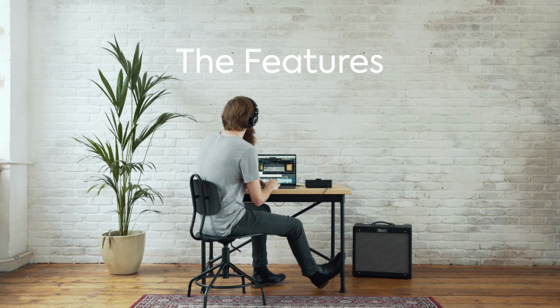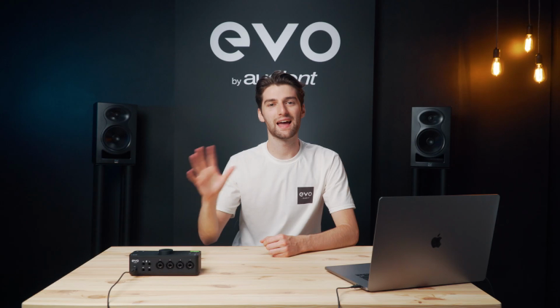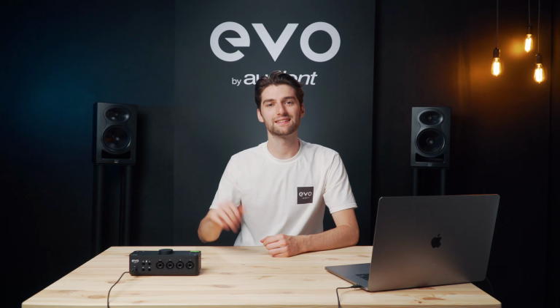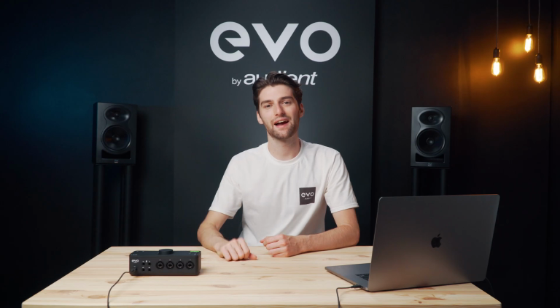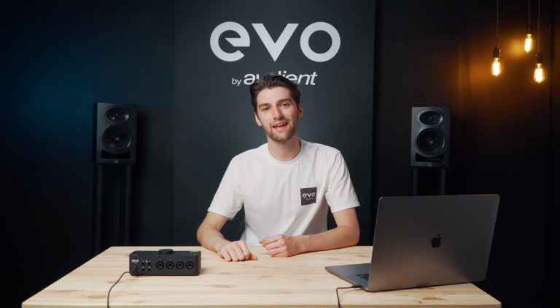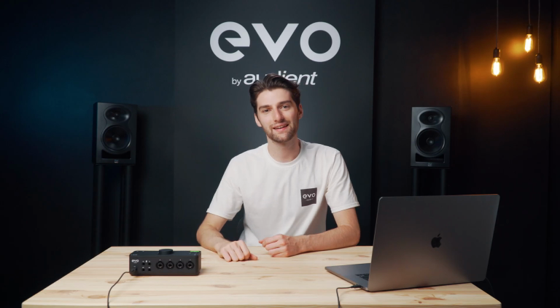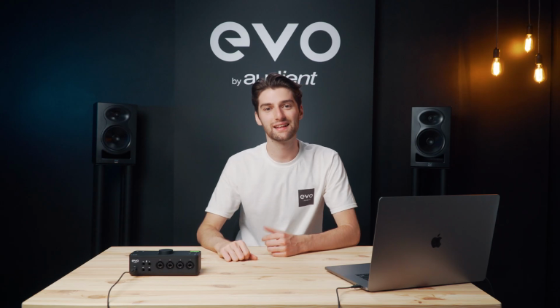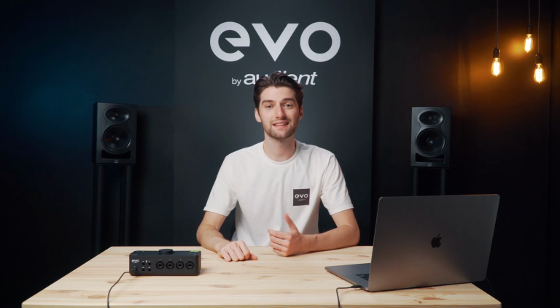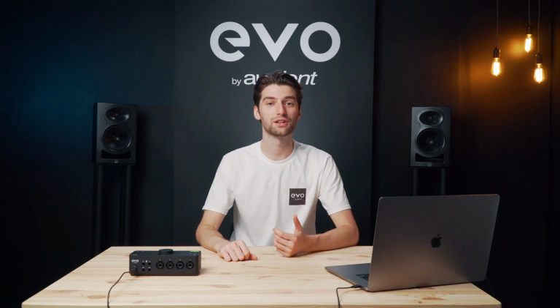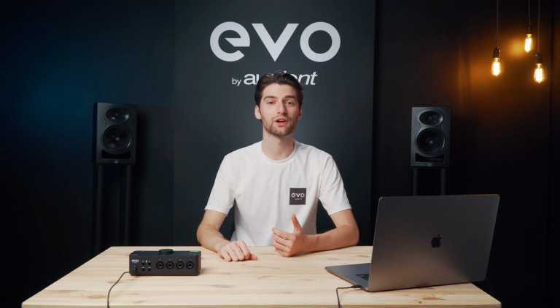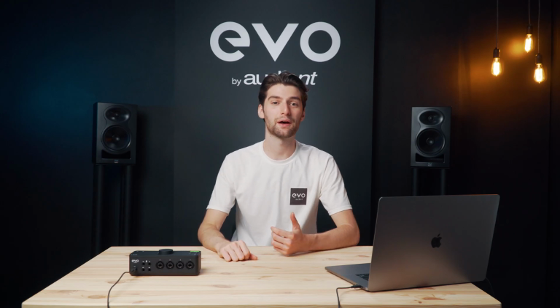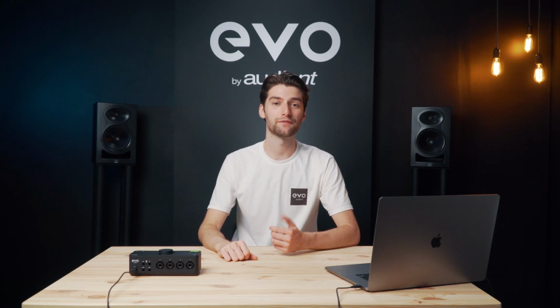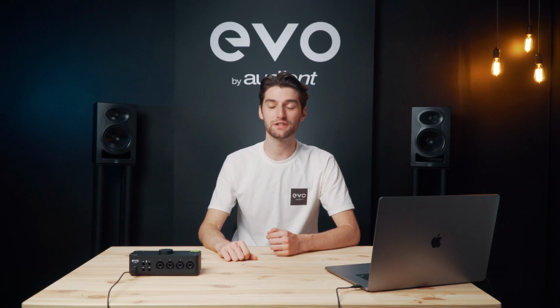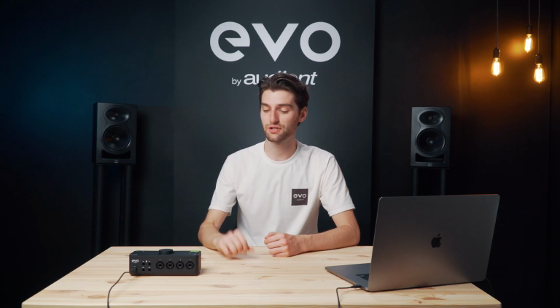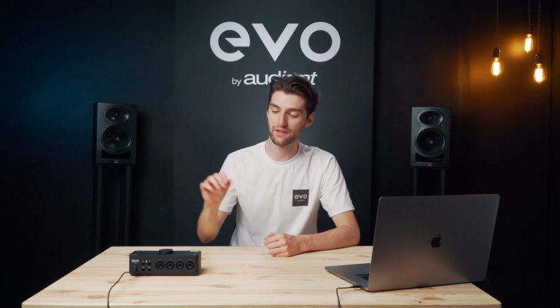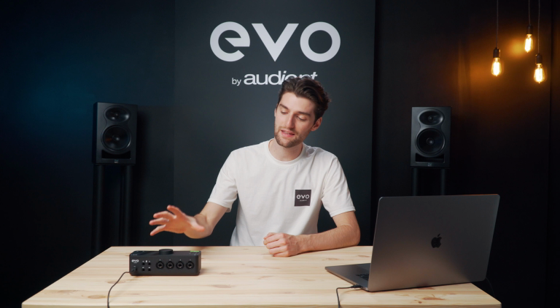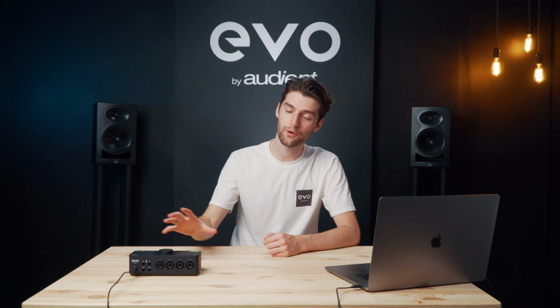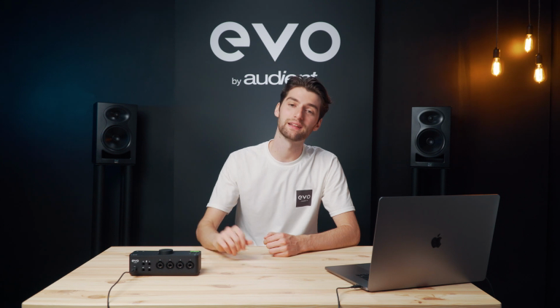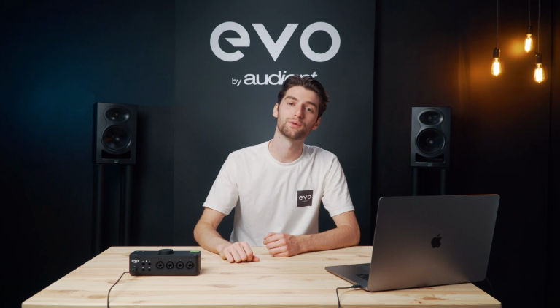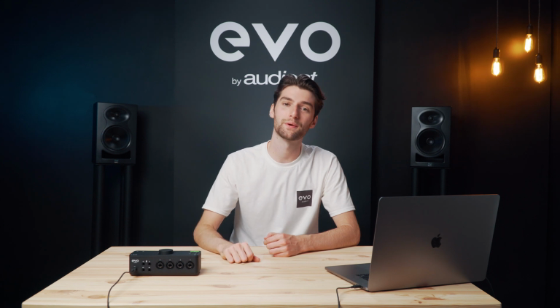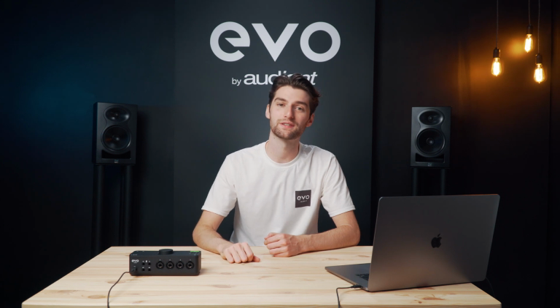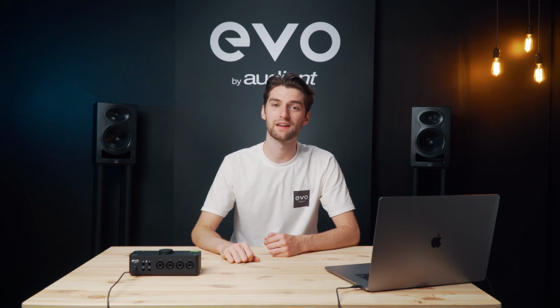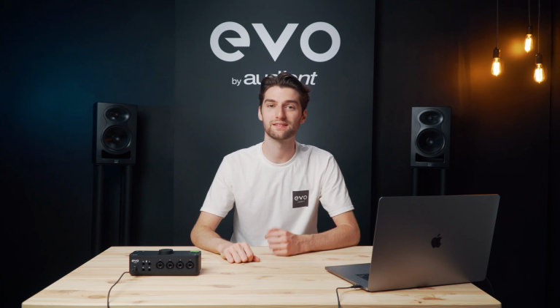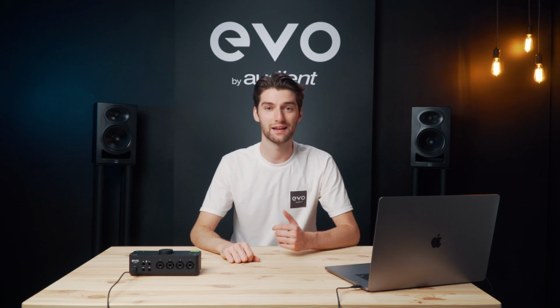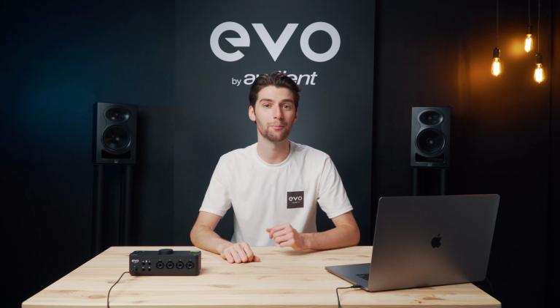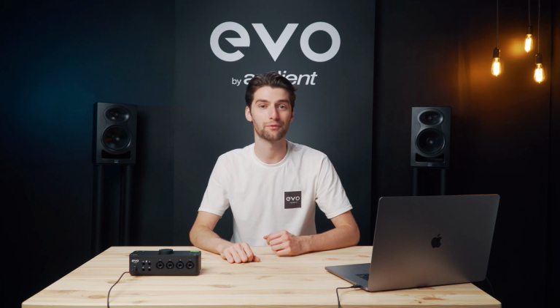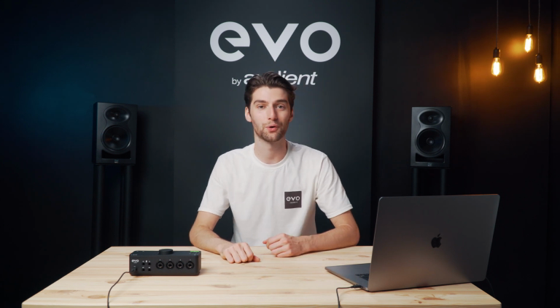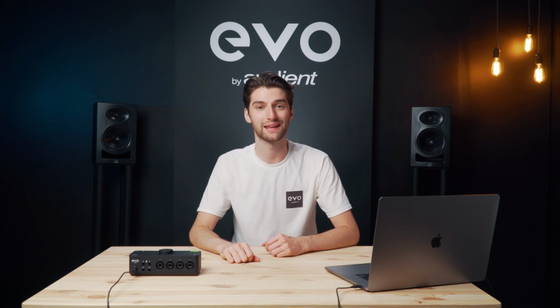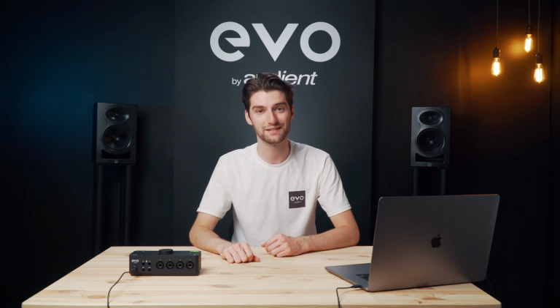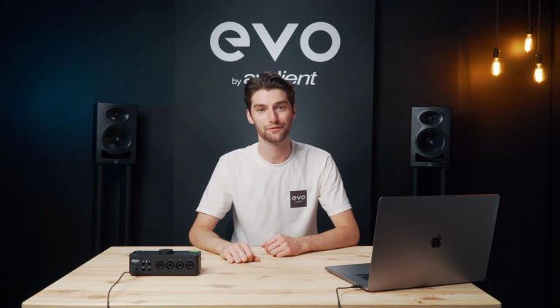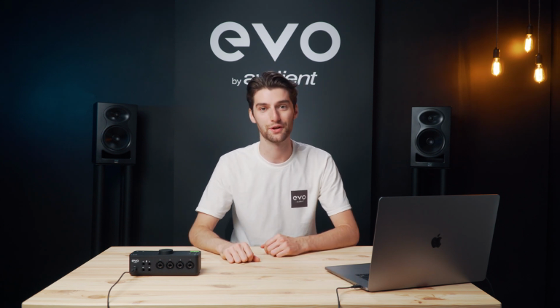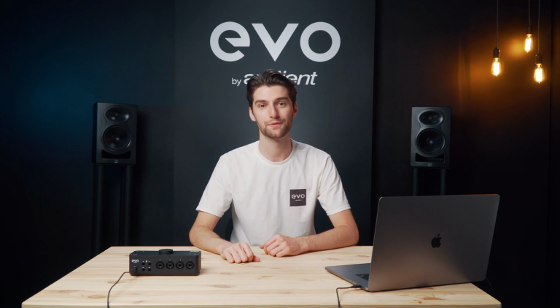Hey, it's Harry here. Let's take a look at how the features on the Evo 8 audio interface can help make recording easier for you.